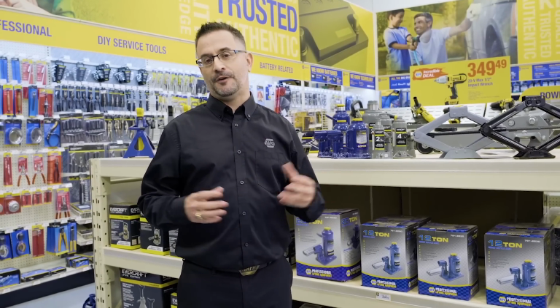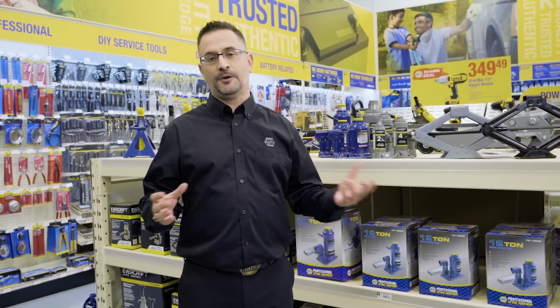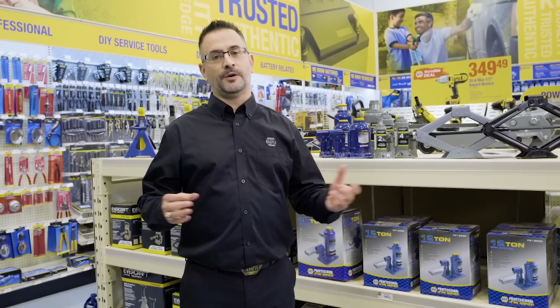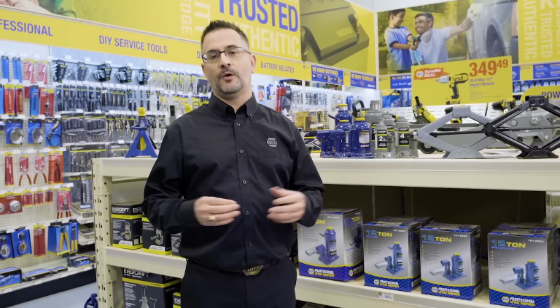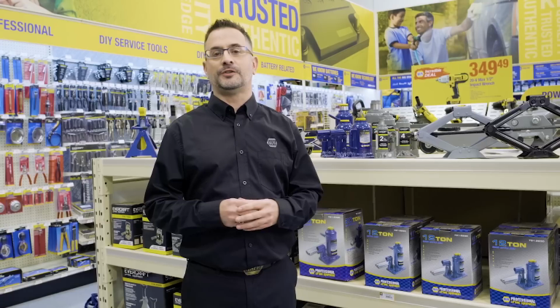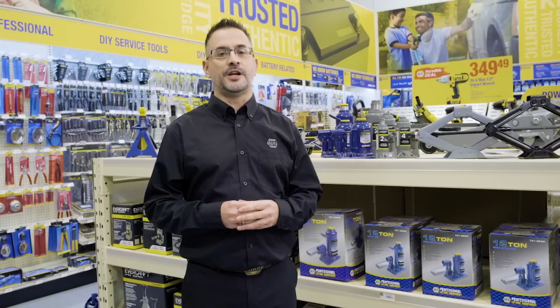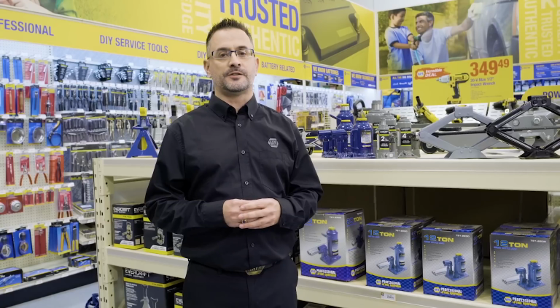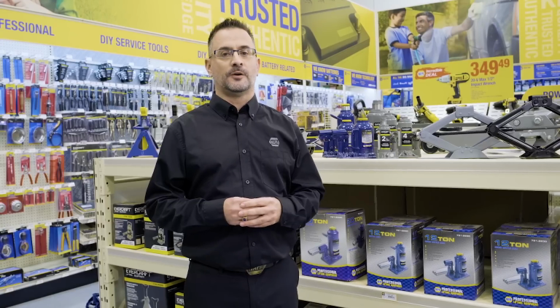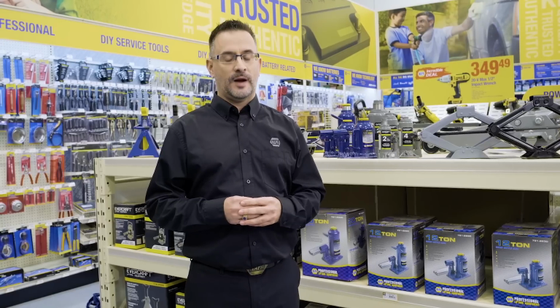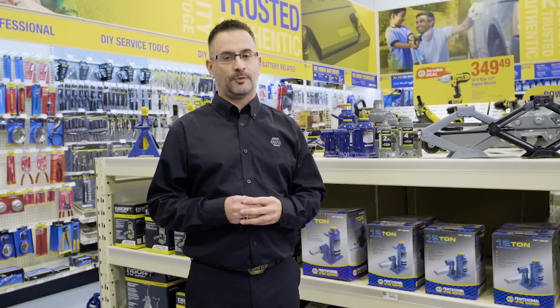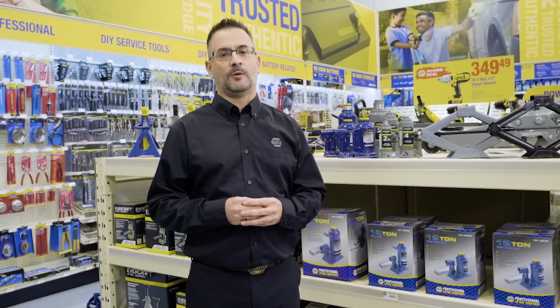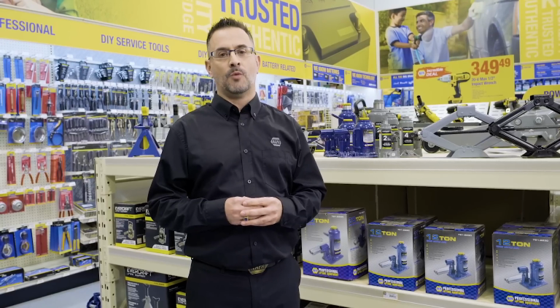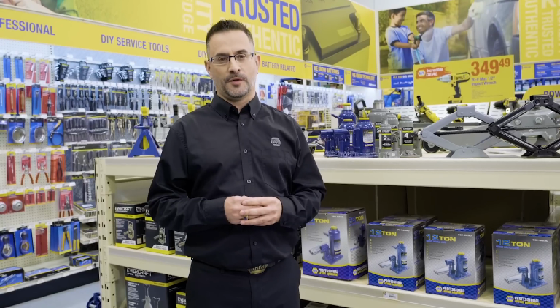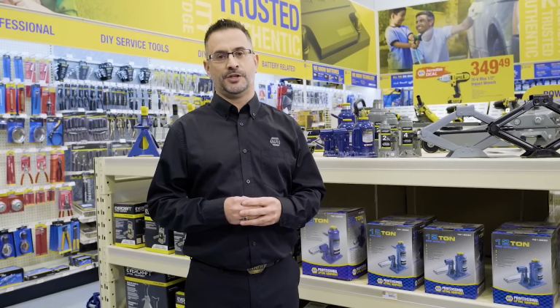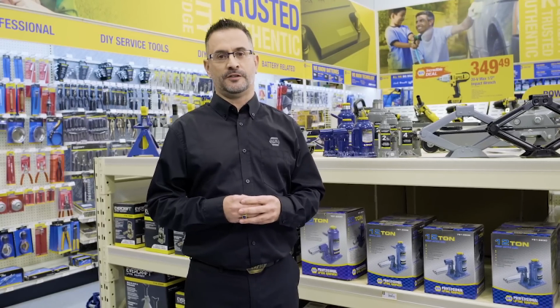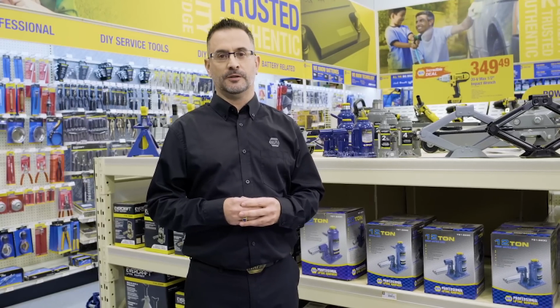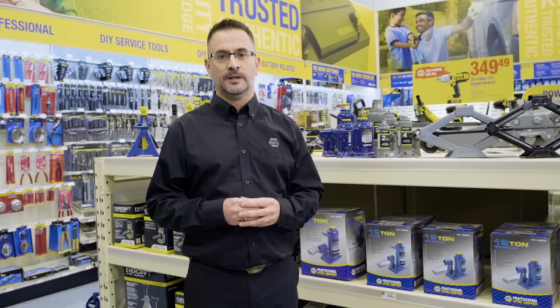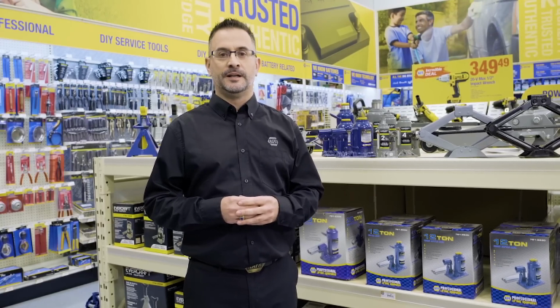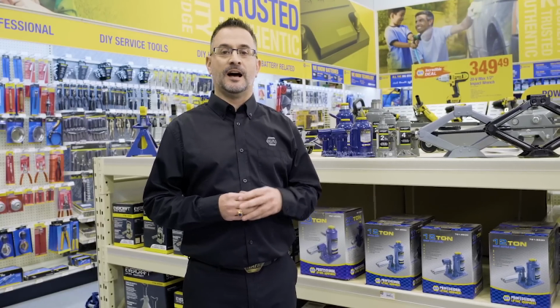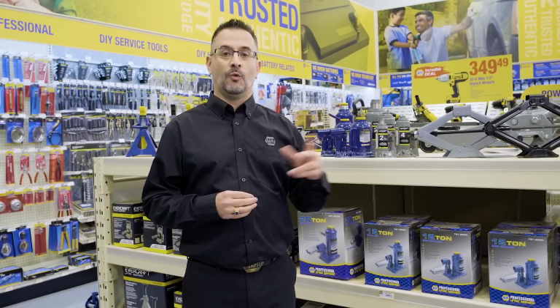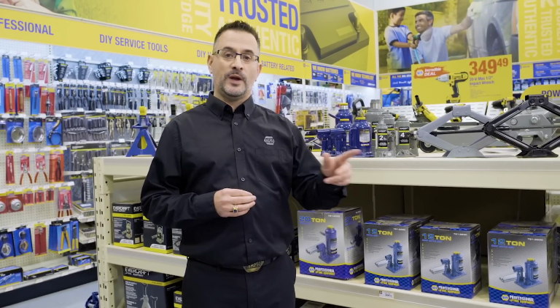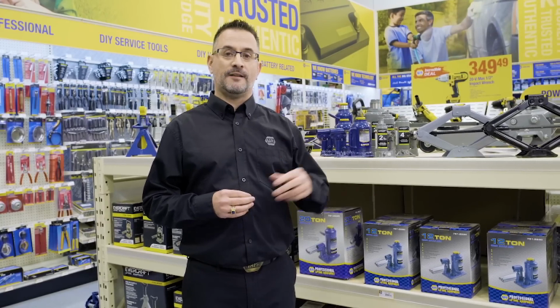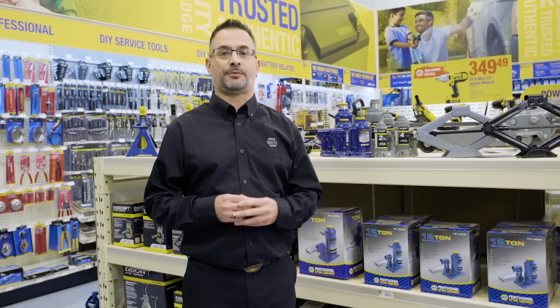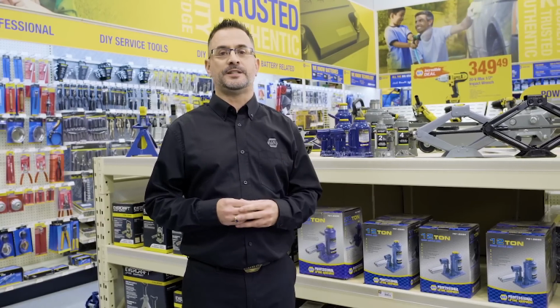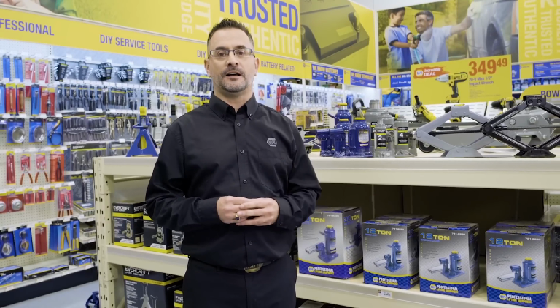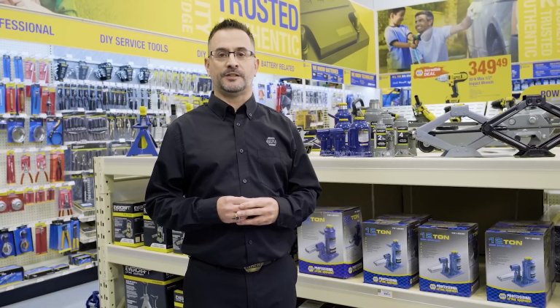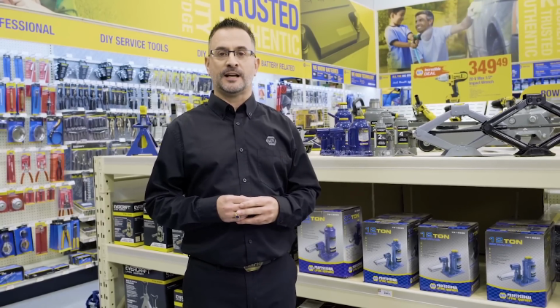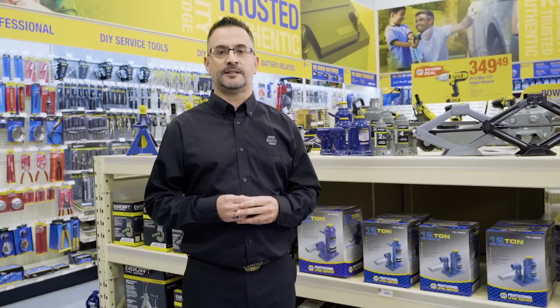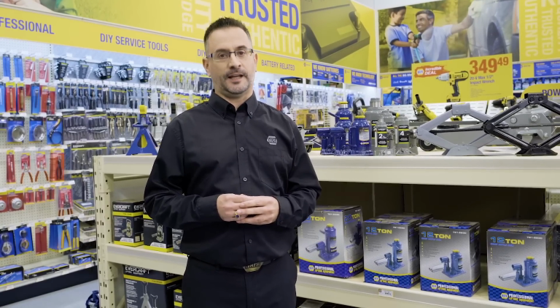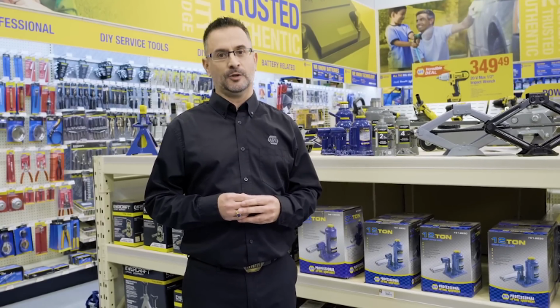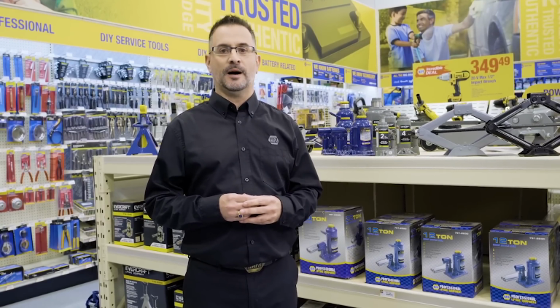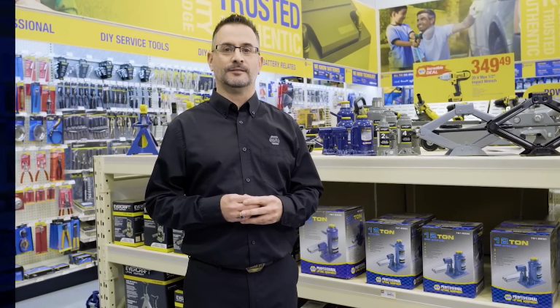If you're doing an oil change, ramps will more than just do. Now, we have three styles of jacks to tell you about.